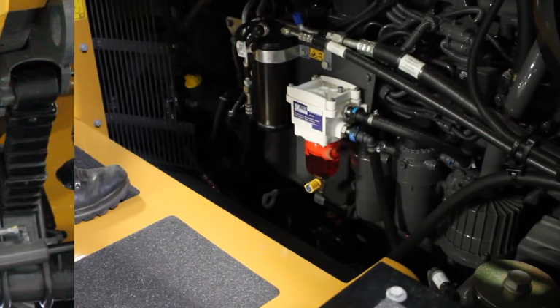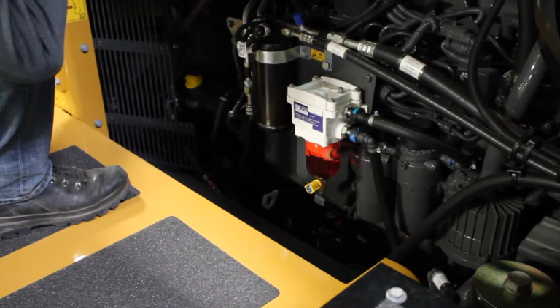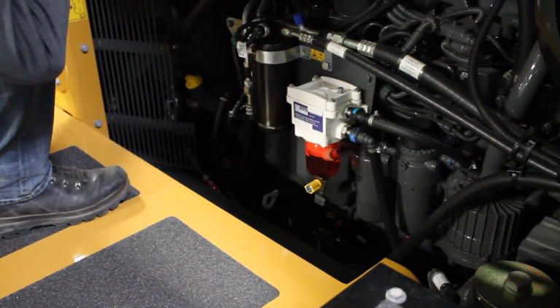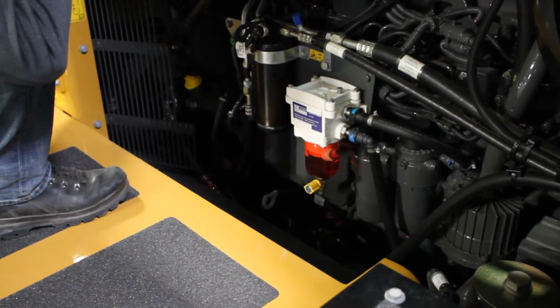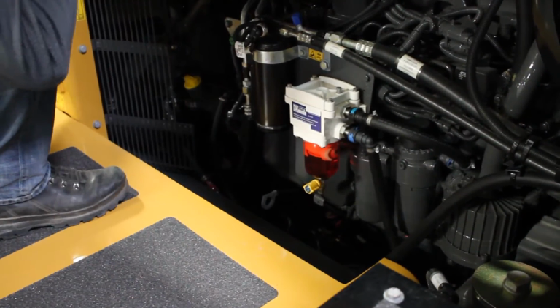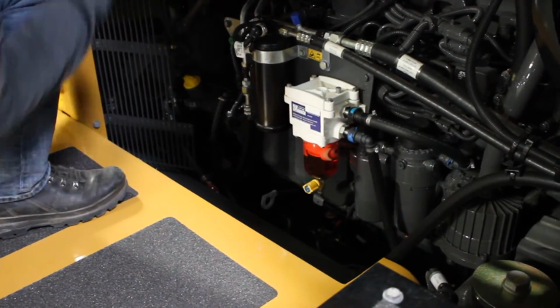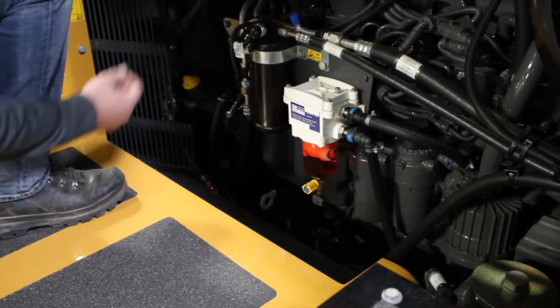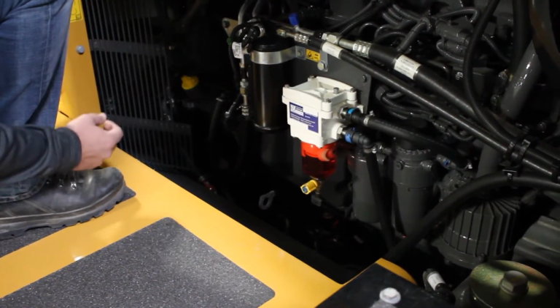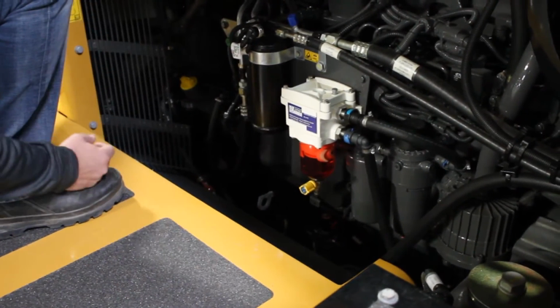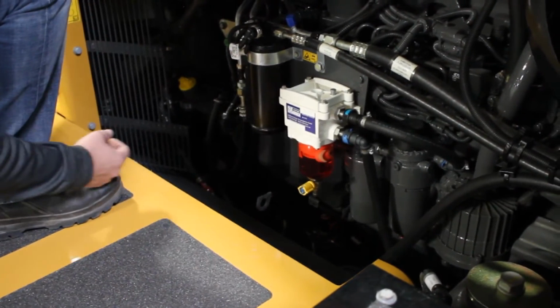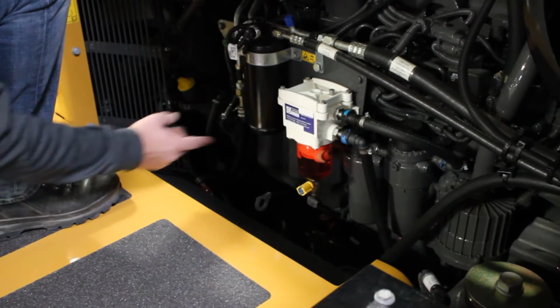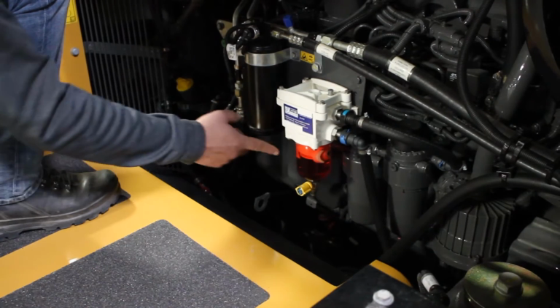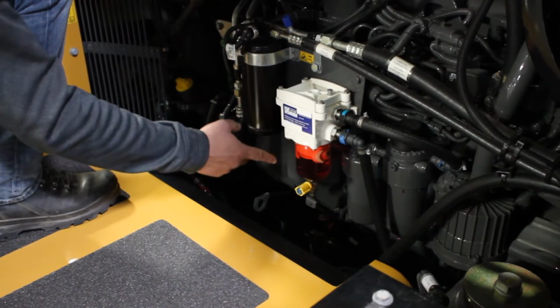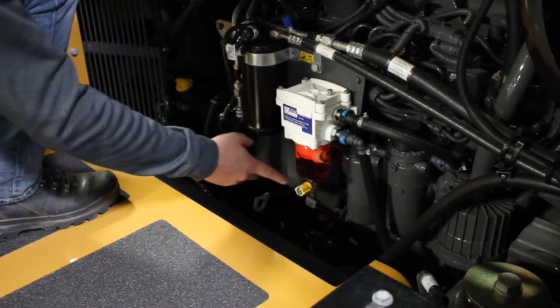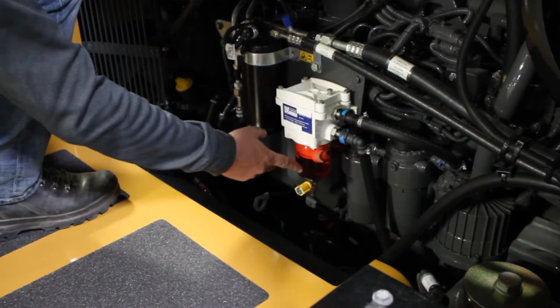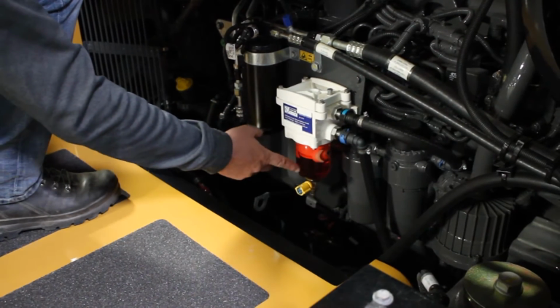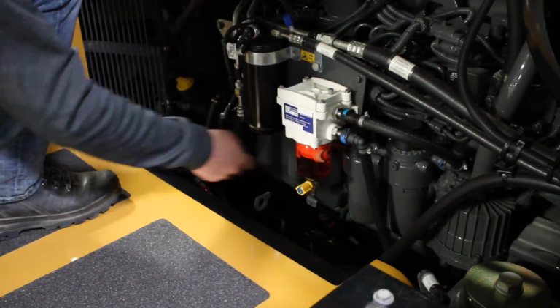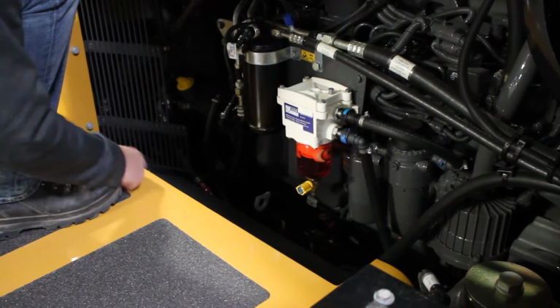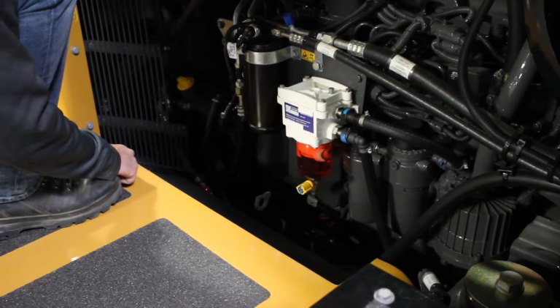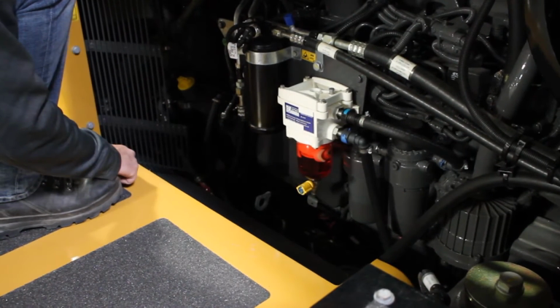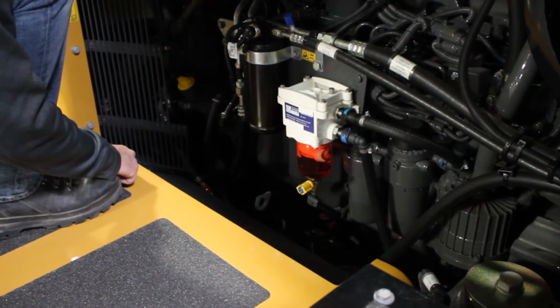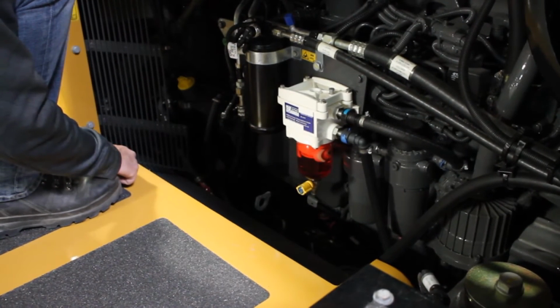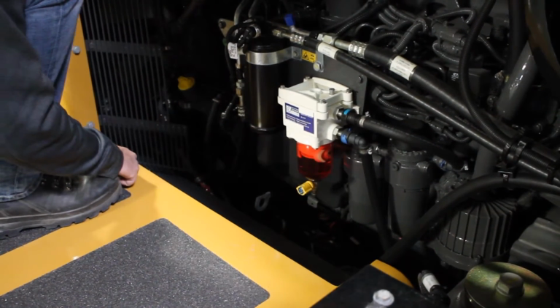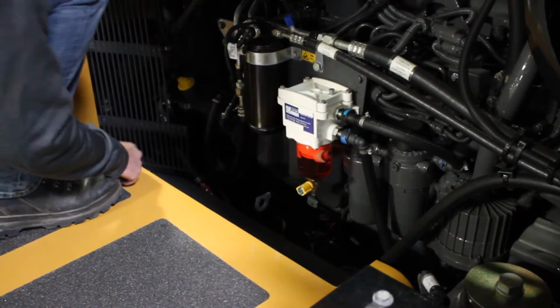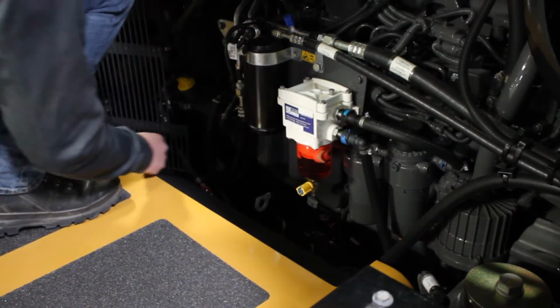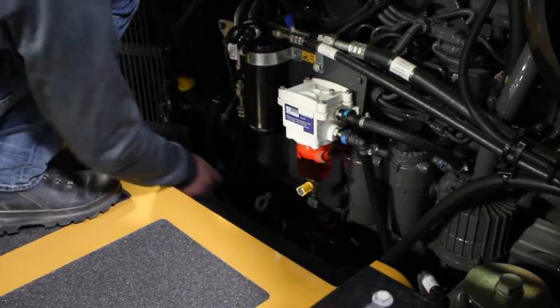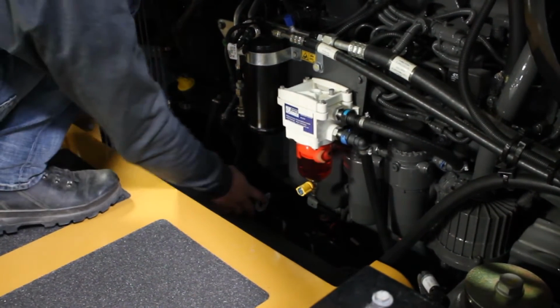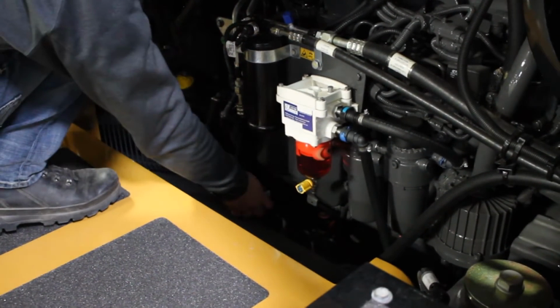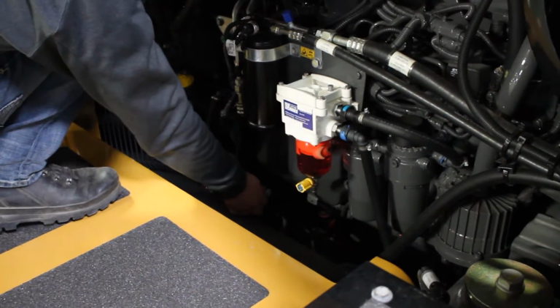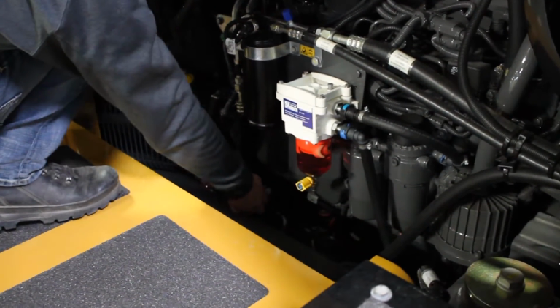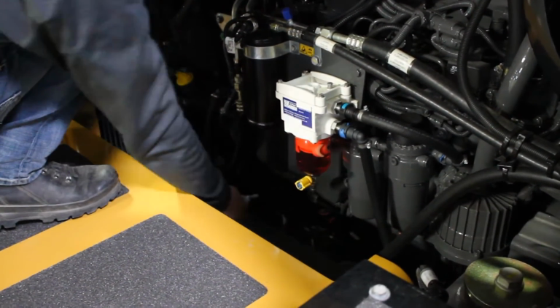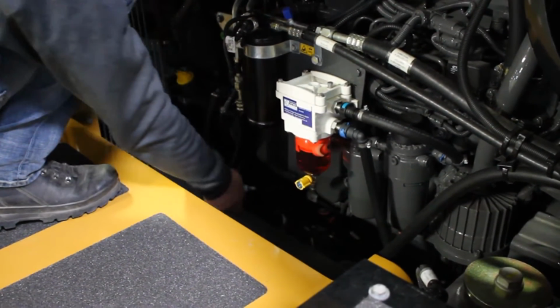Up here on the side of the engine, we can check and drain the fuel water separator as well as the engine oil.